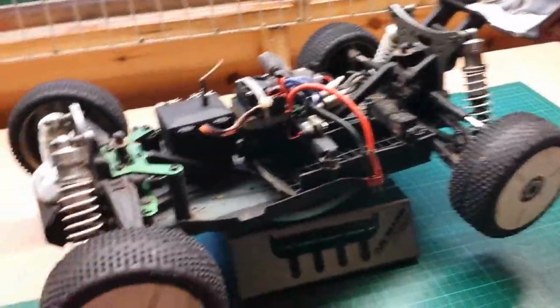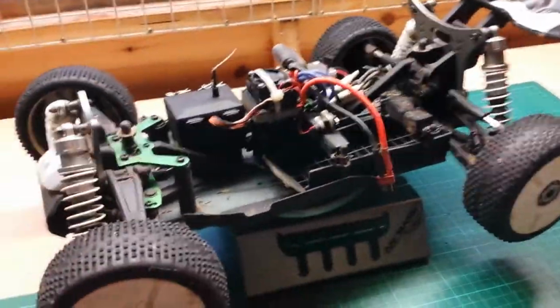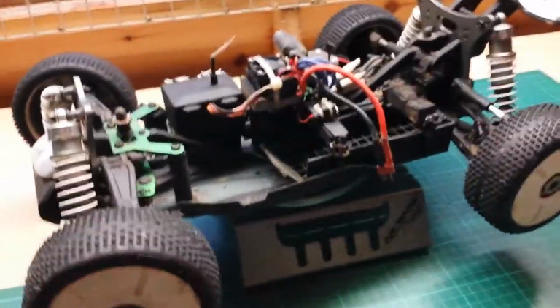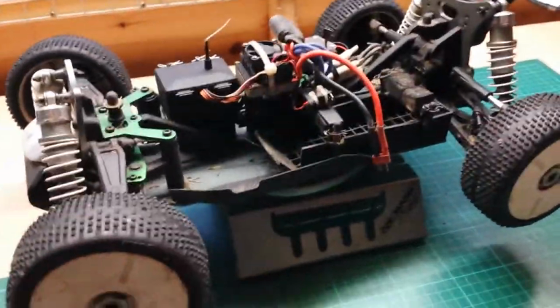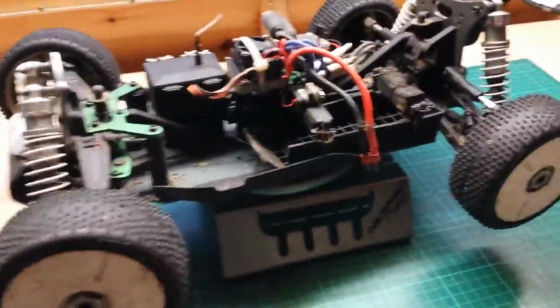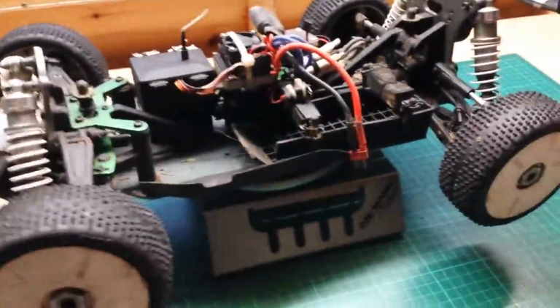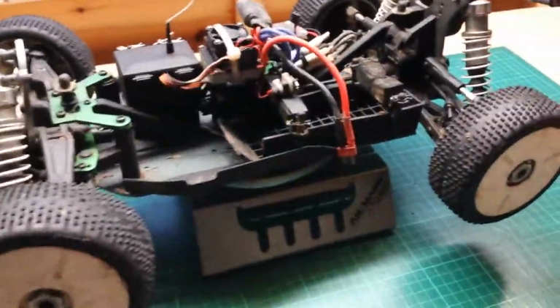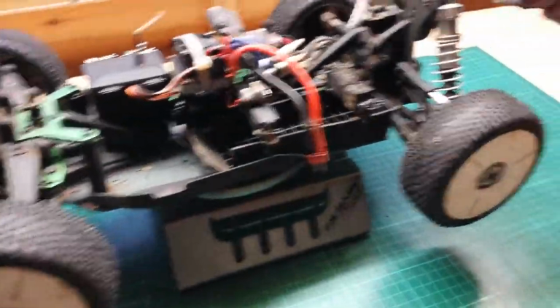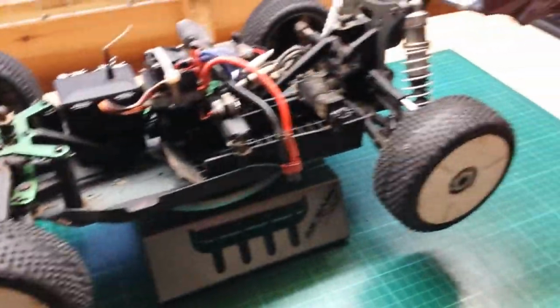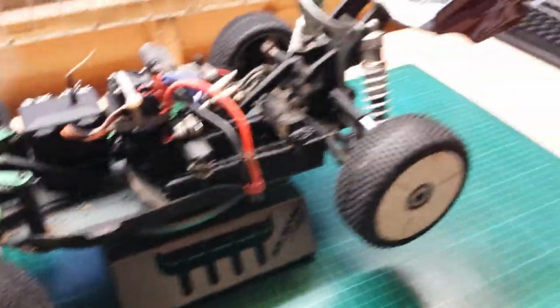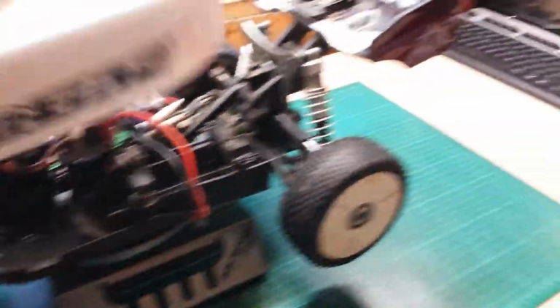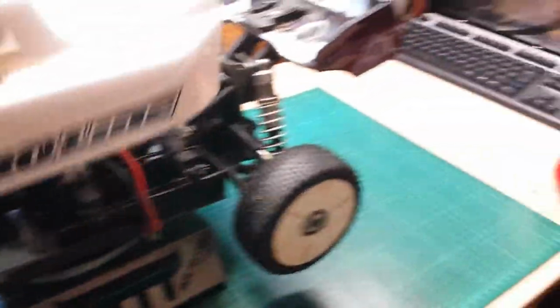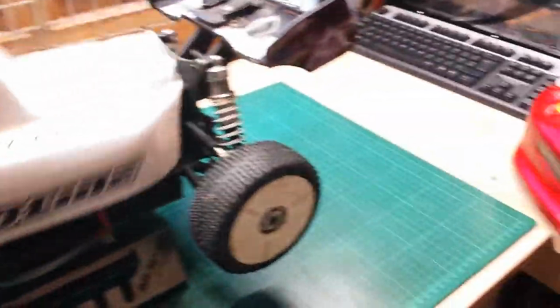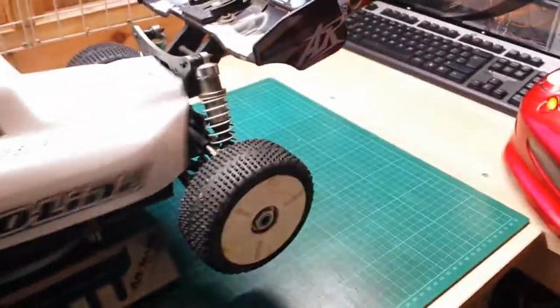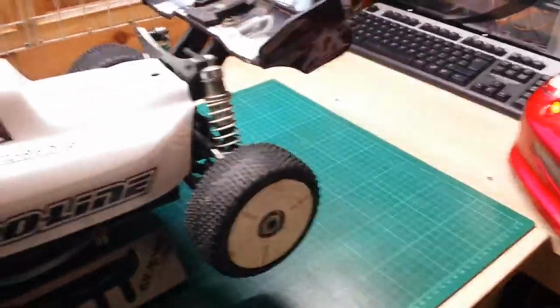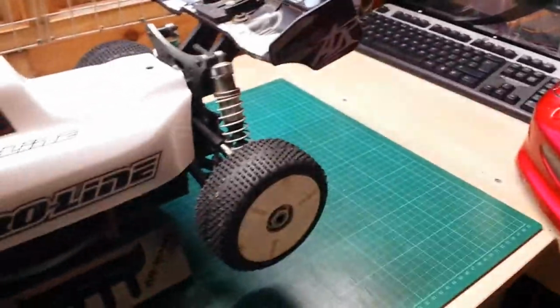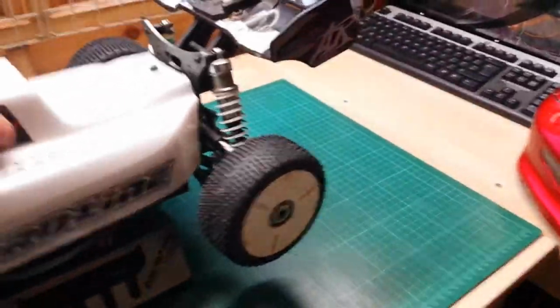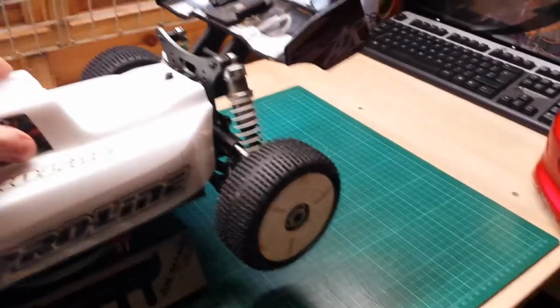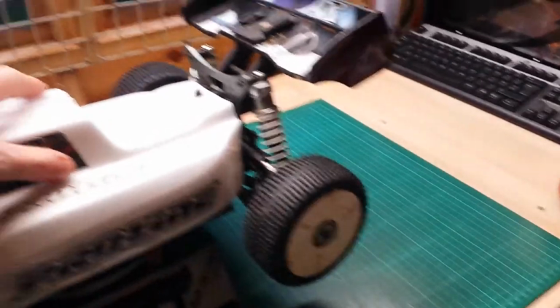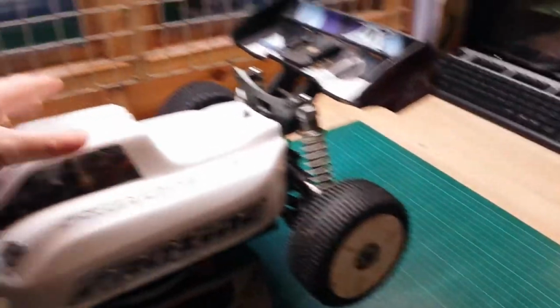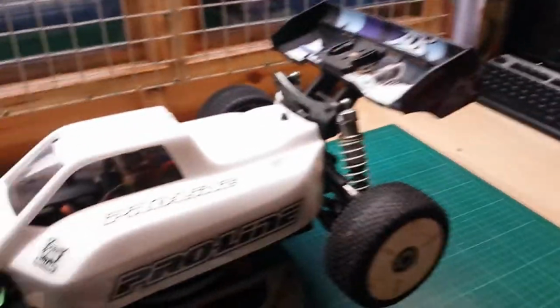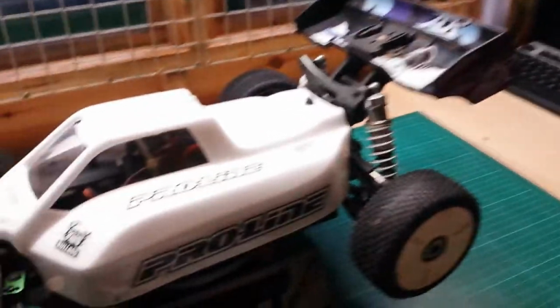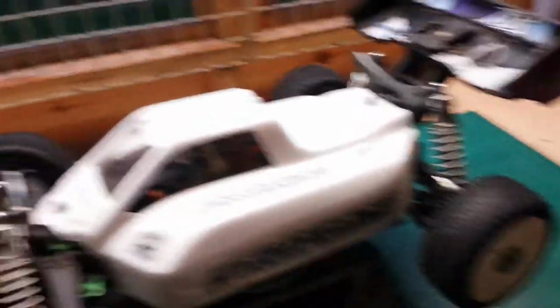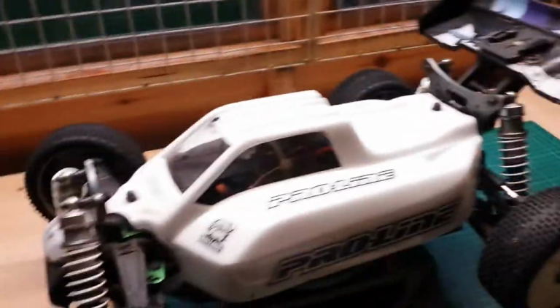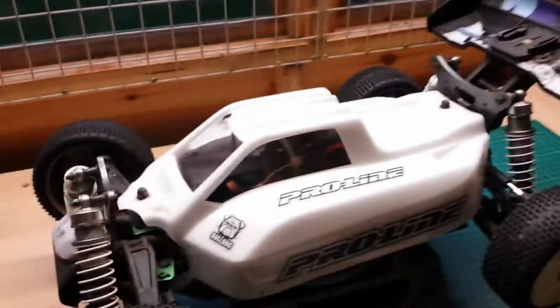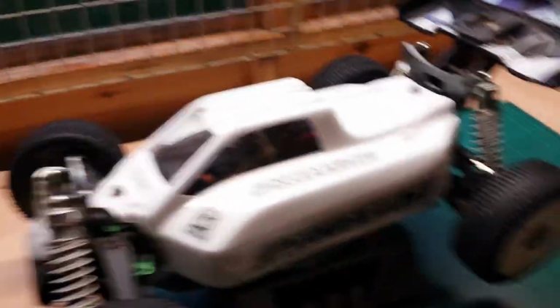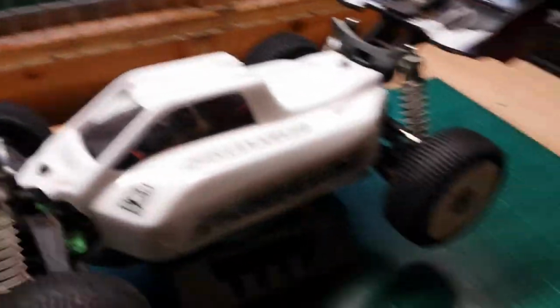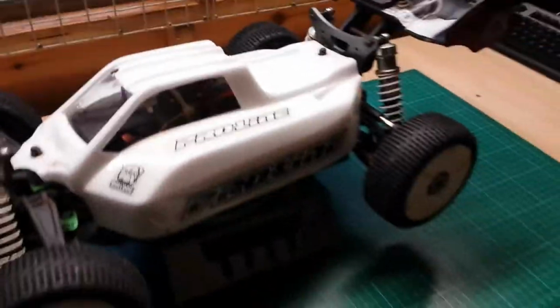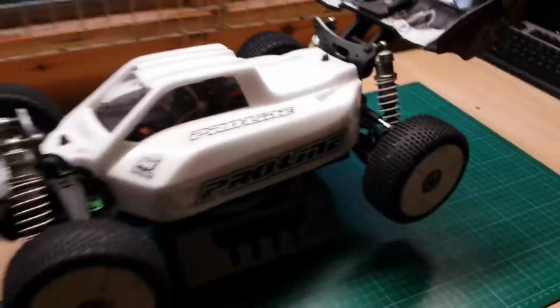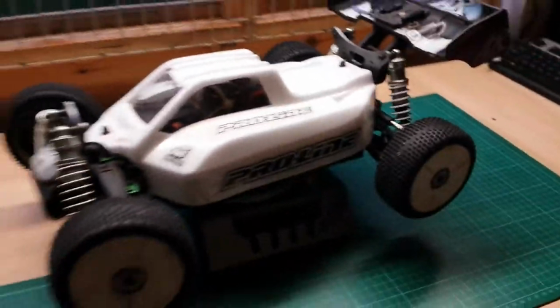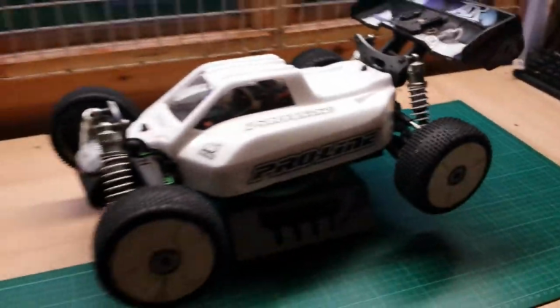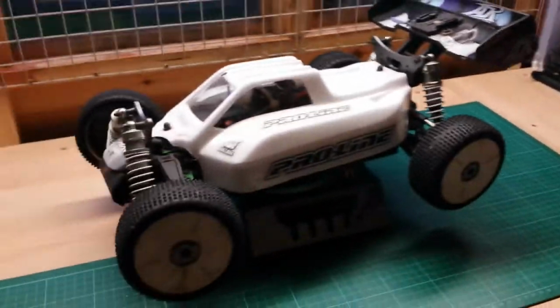Absolutely brilliant — well, not a truck, it's a buggy. Sorry, it's a buggy!